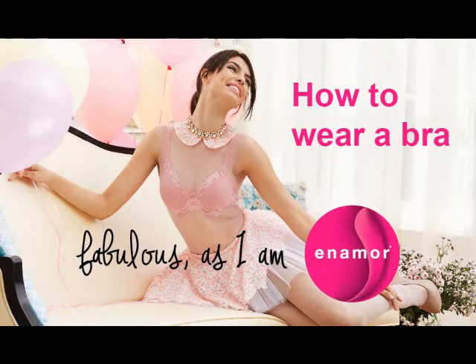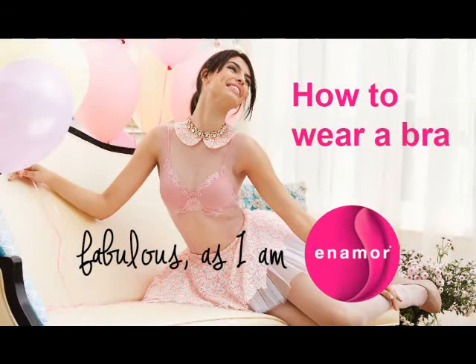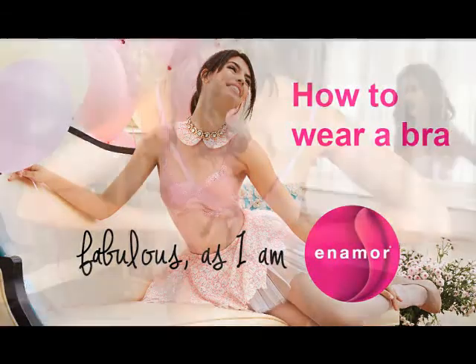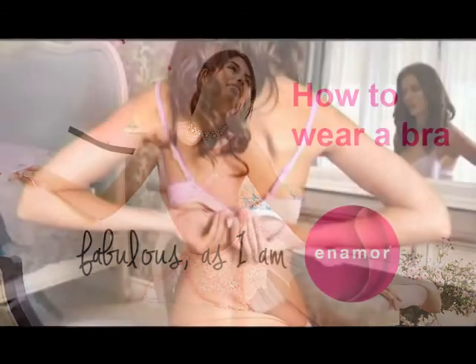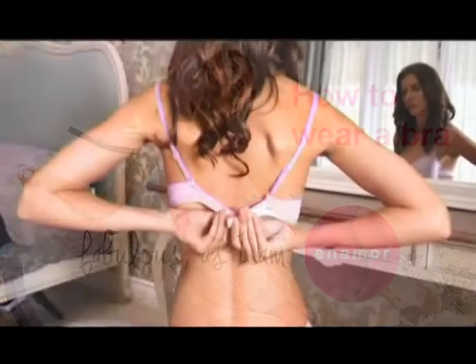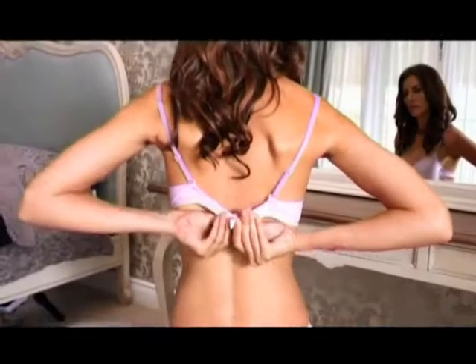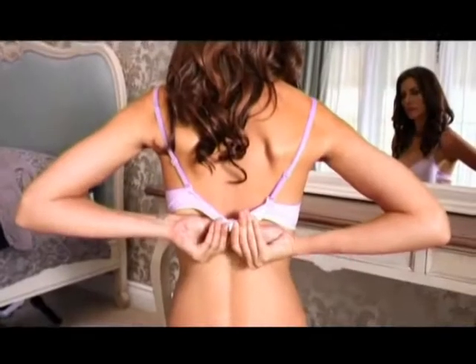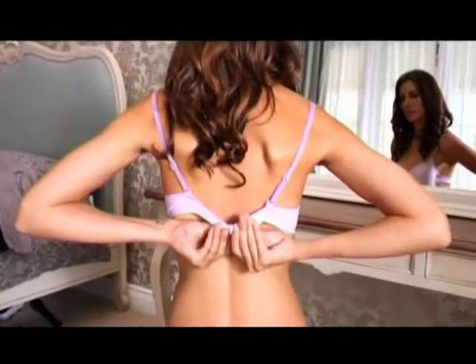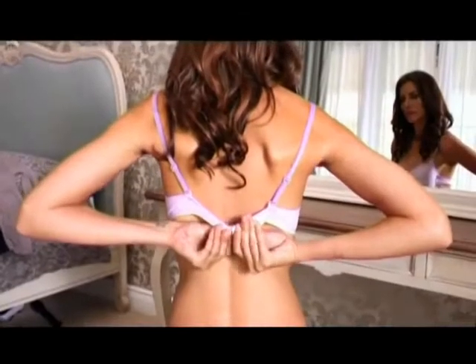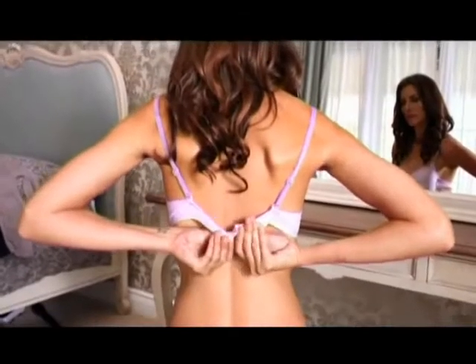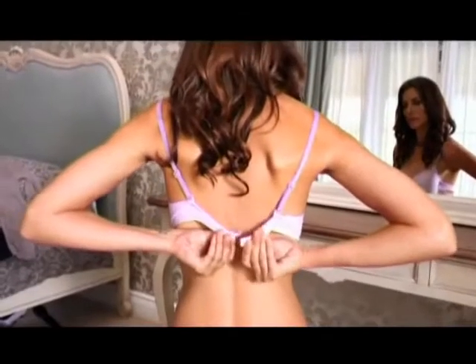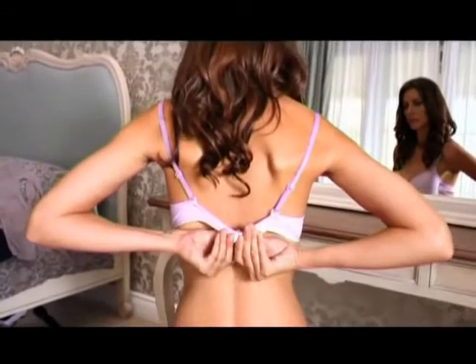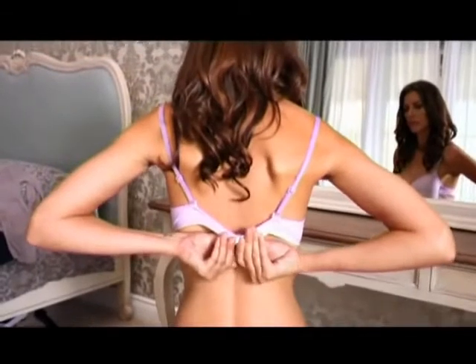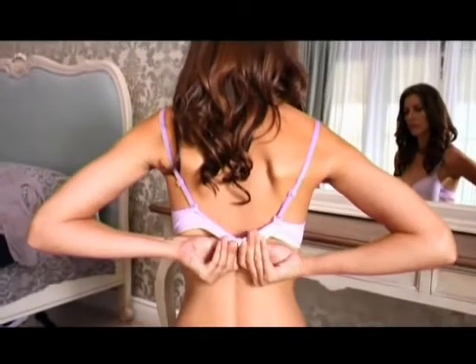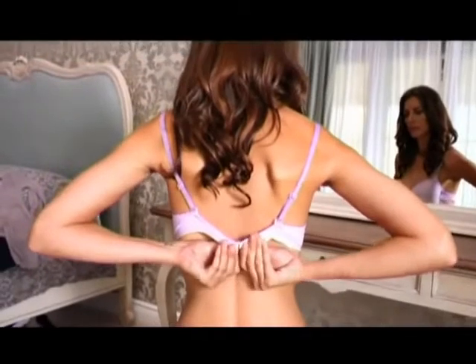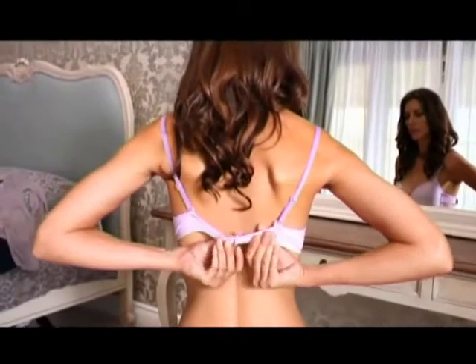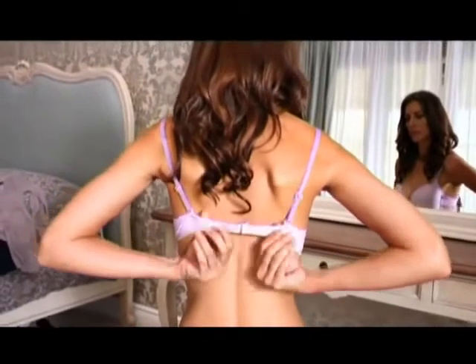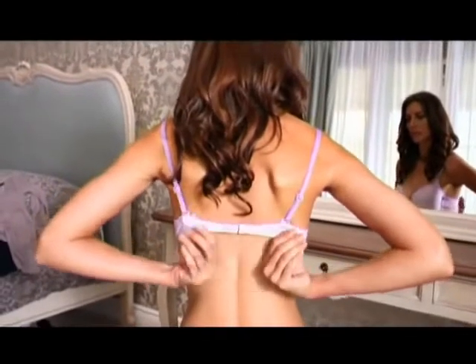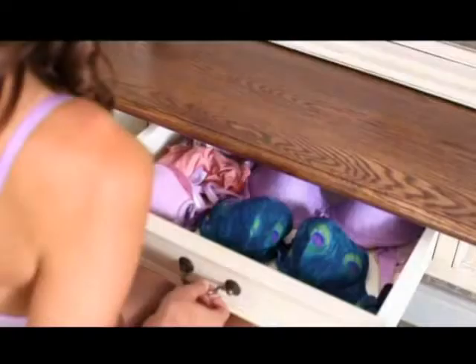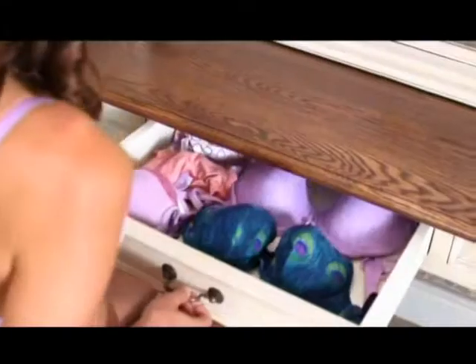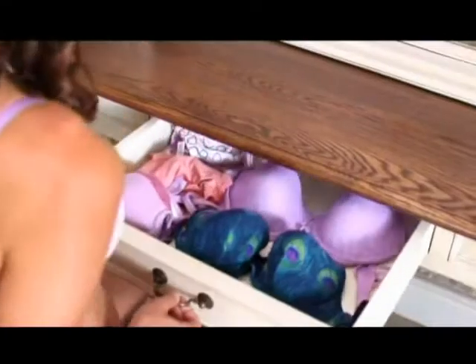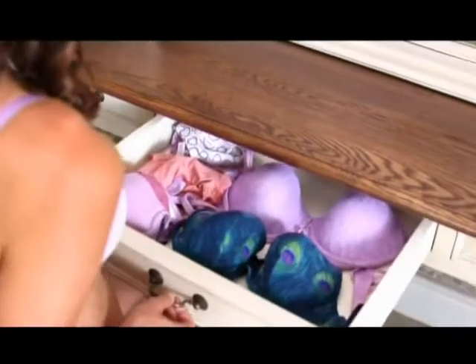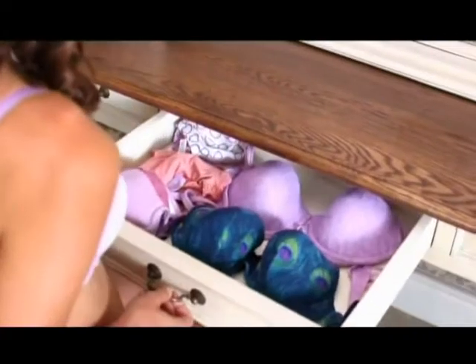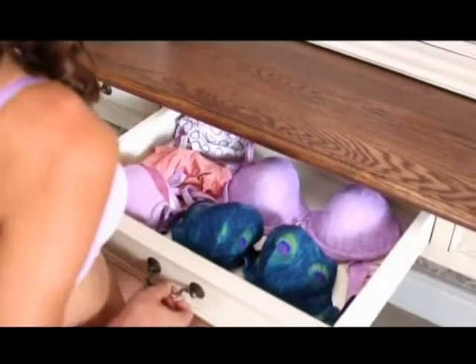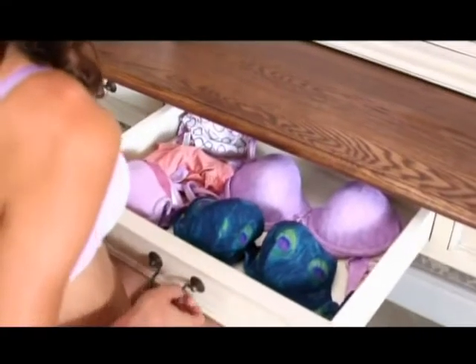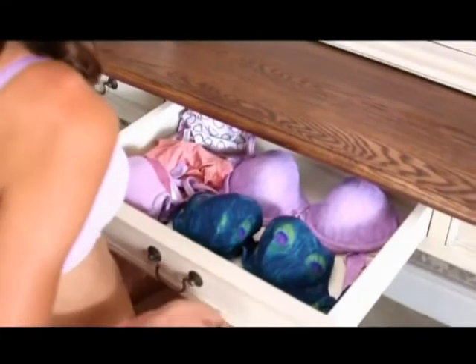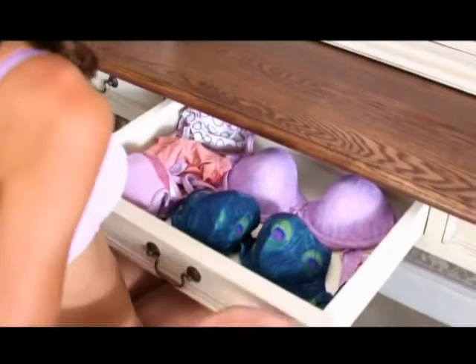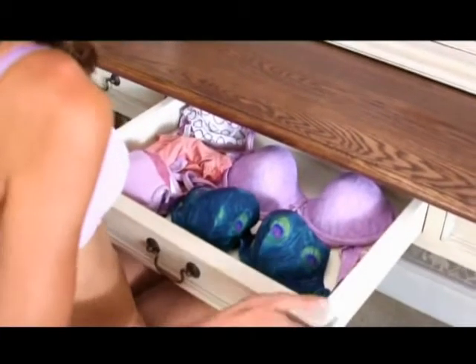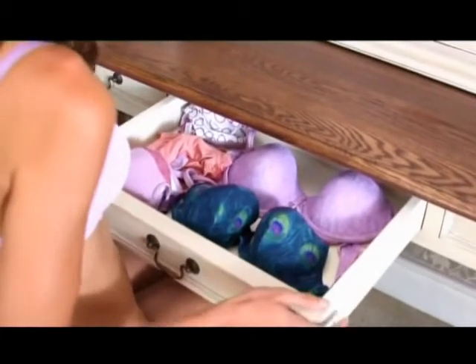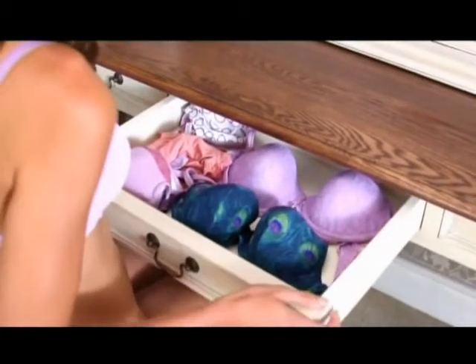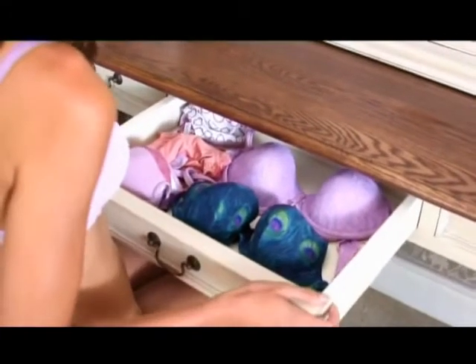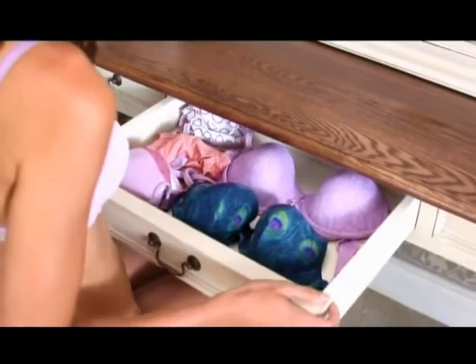We slip in and out of a bra so many times in our lives. Today we will show you how to wear a bra properly.